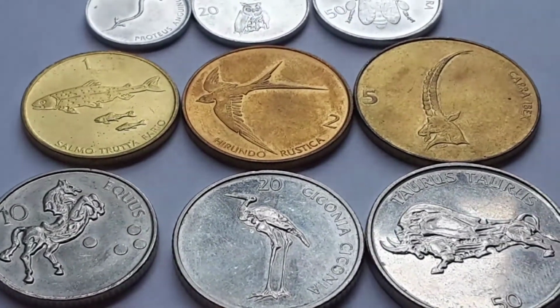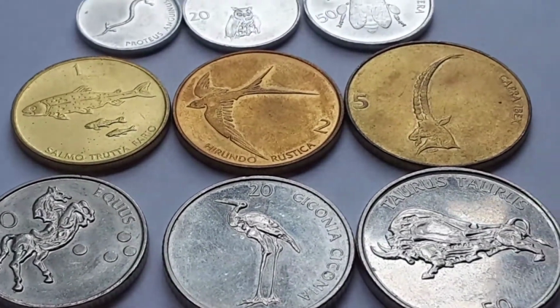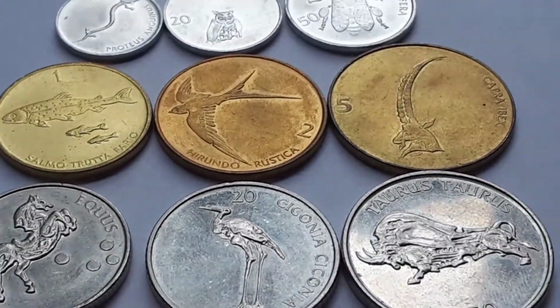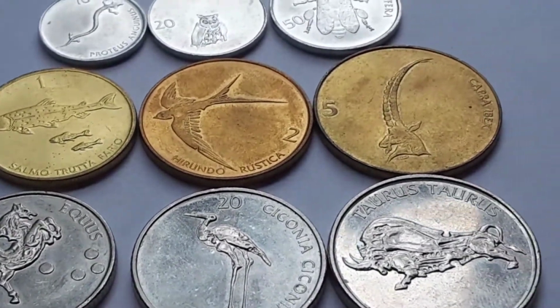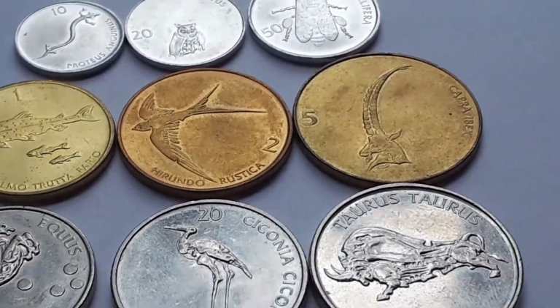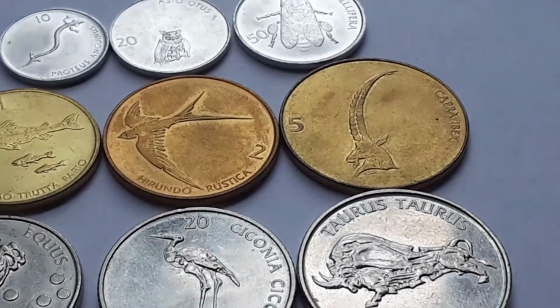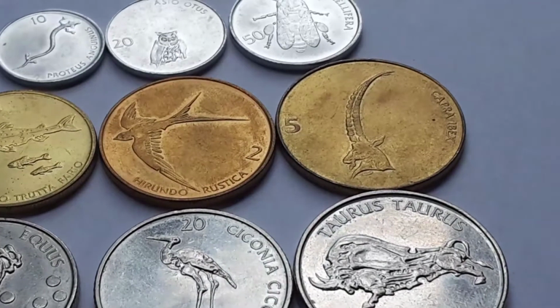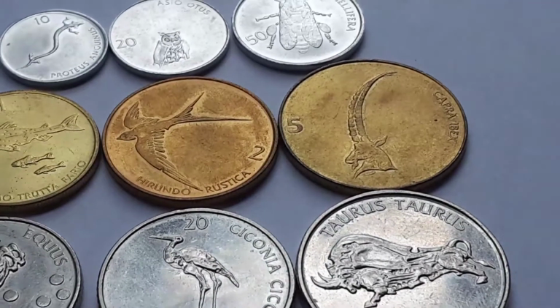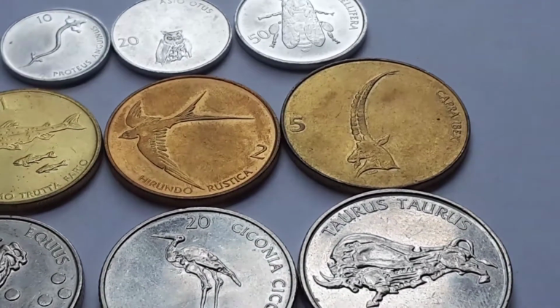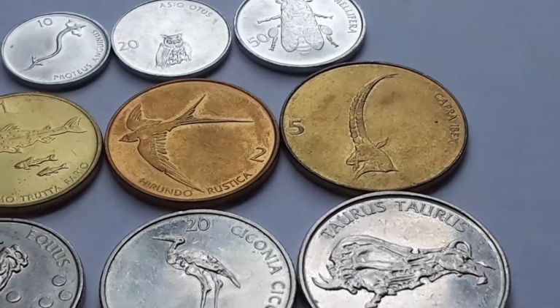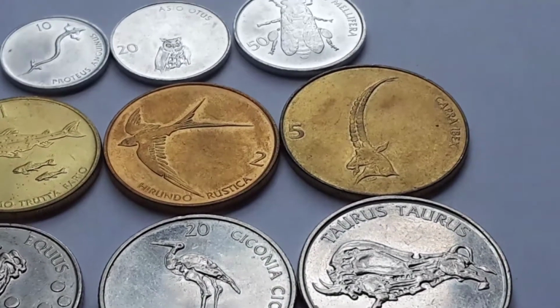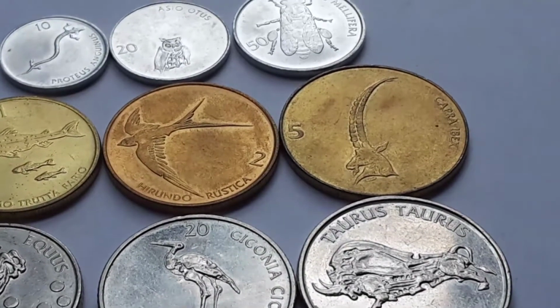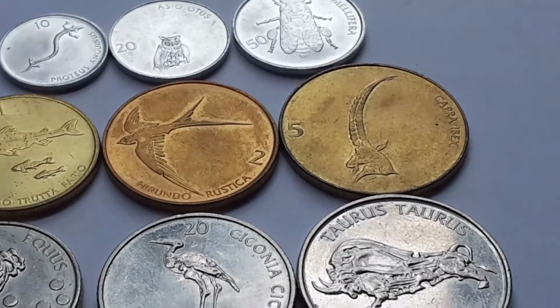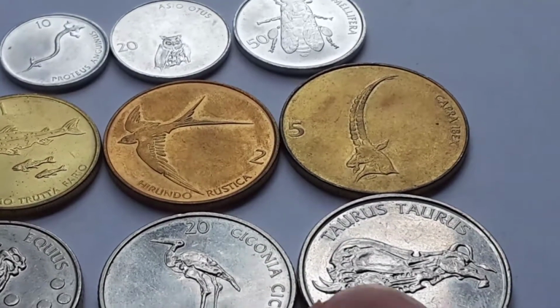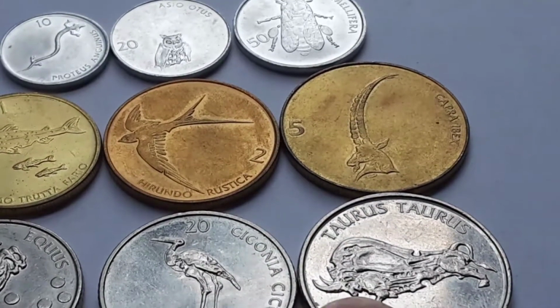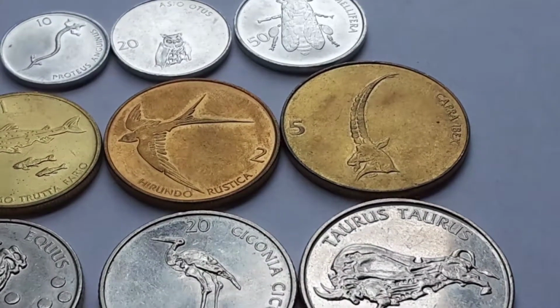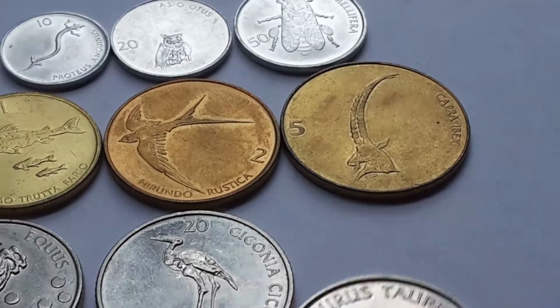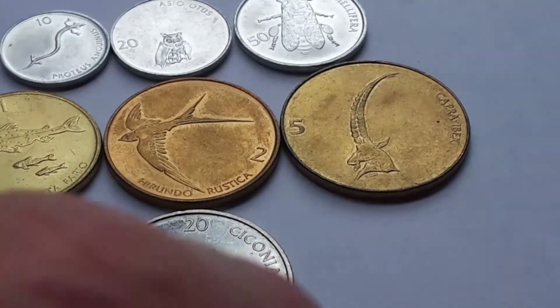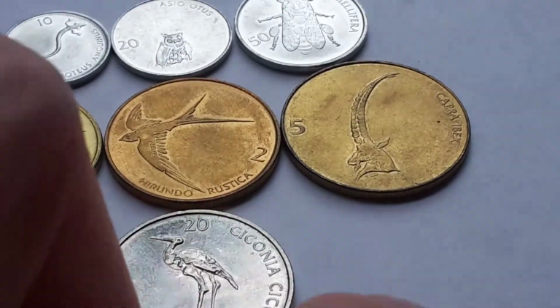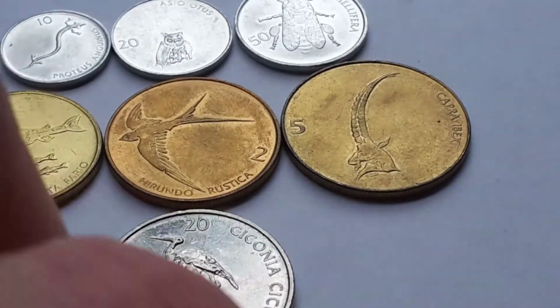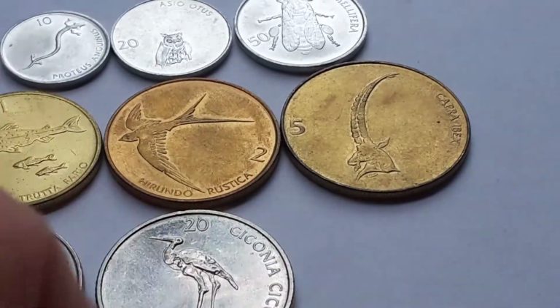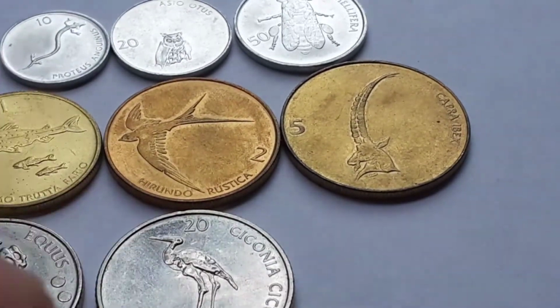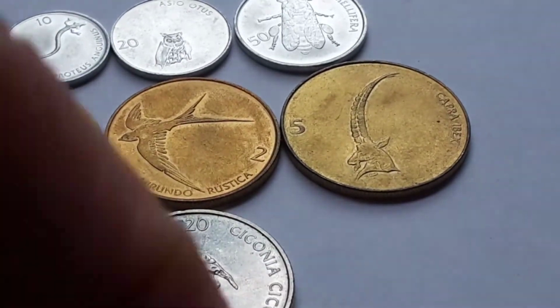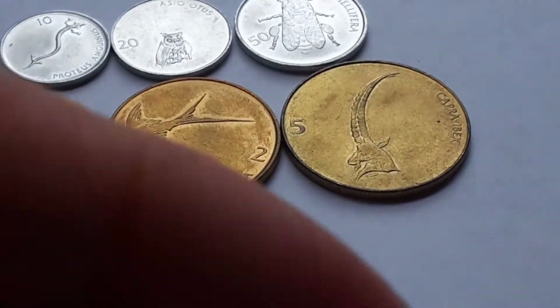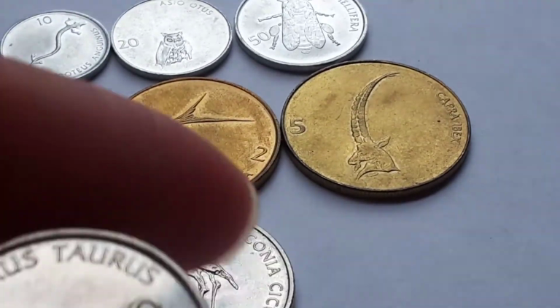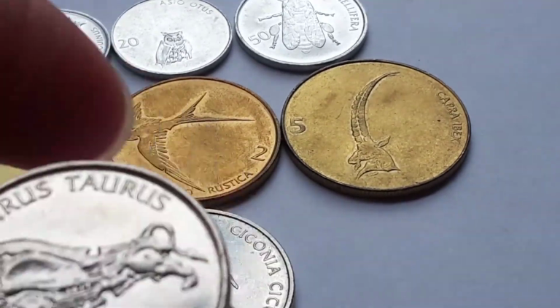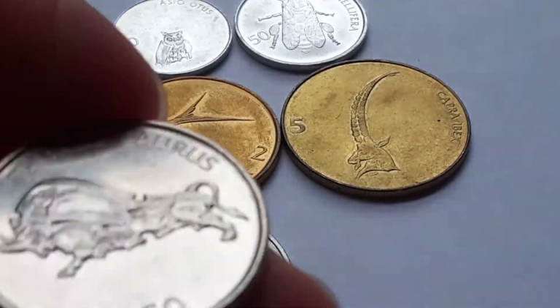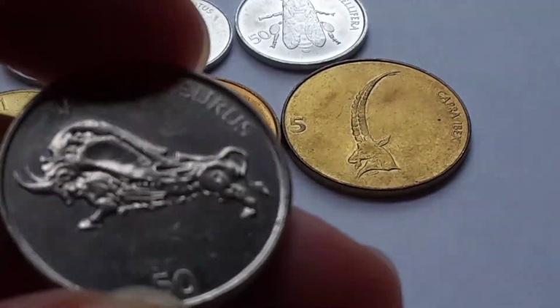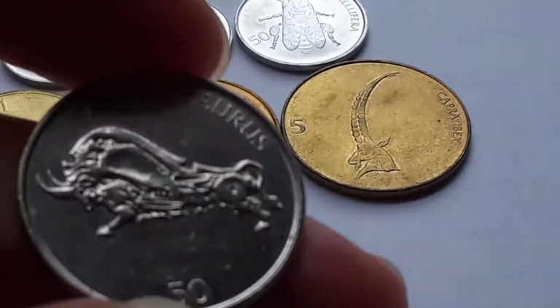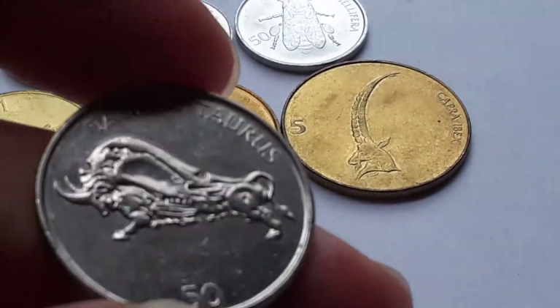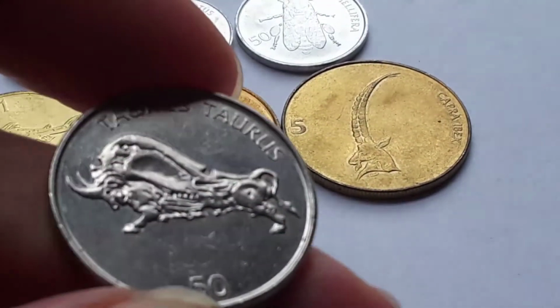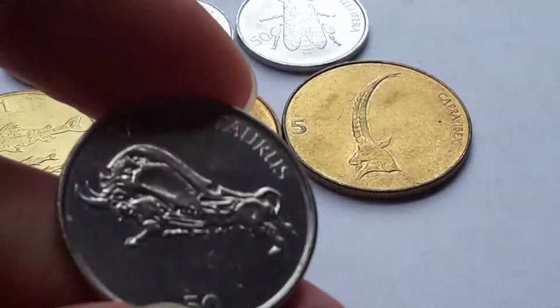The 20 tolar has the white stork, with scientific name included, and the 50 tolar has a bull.